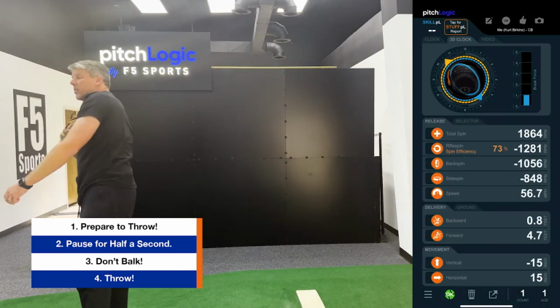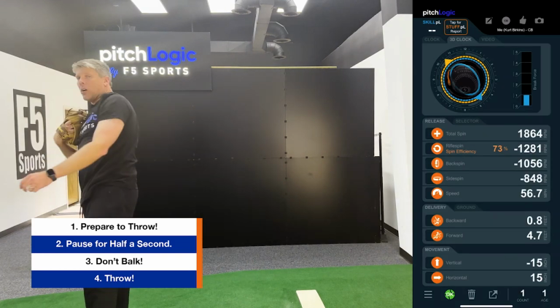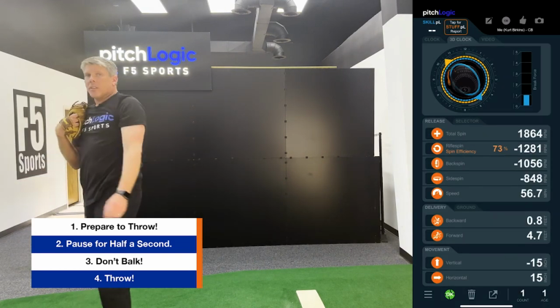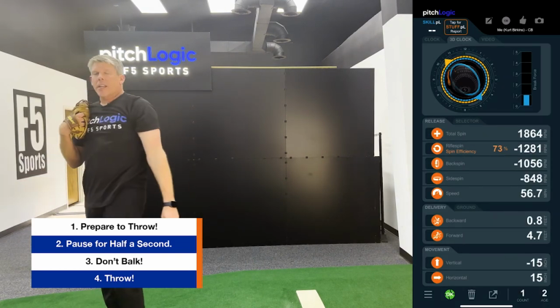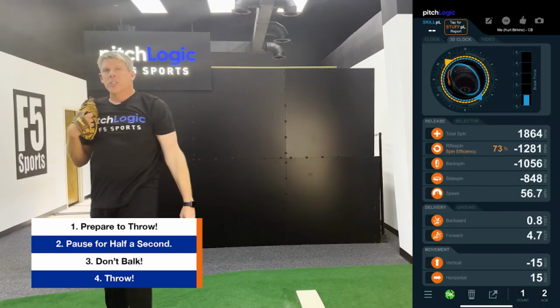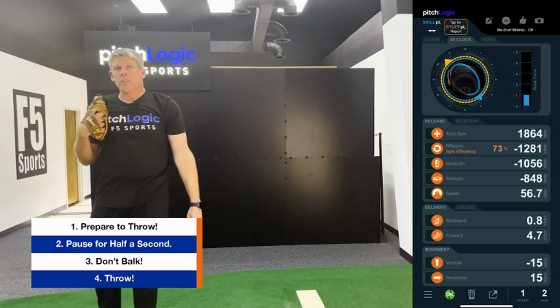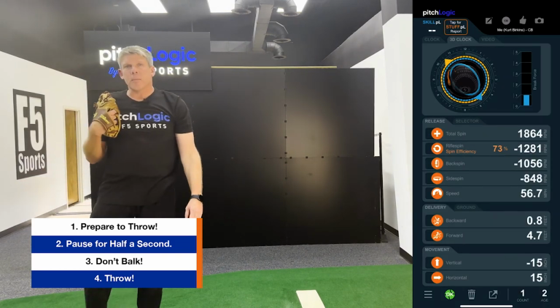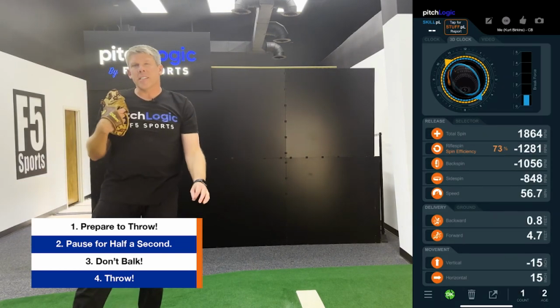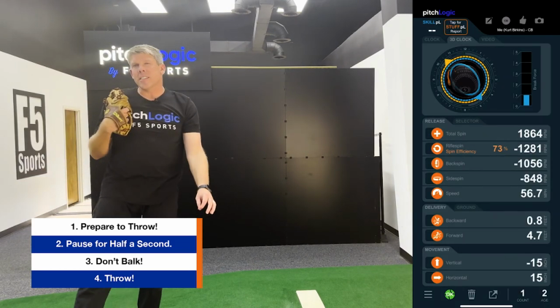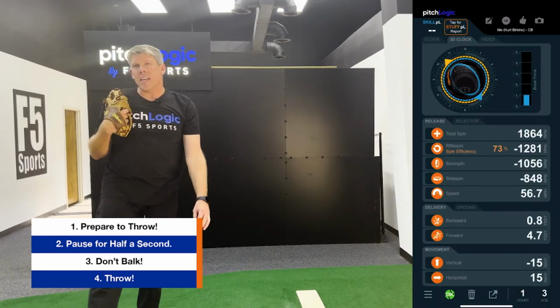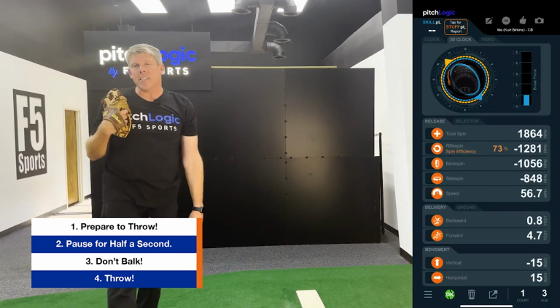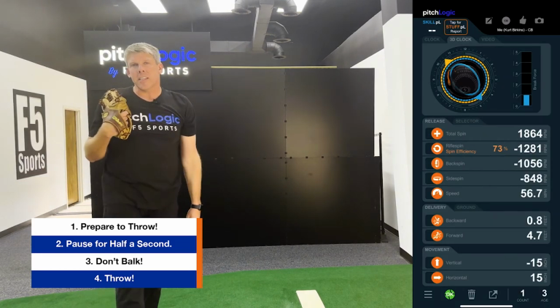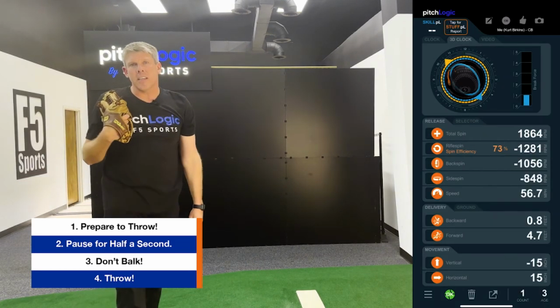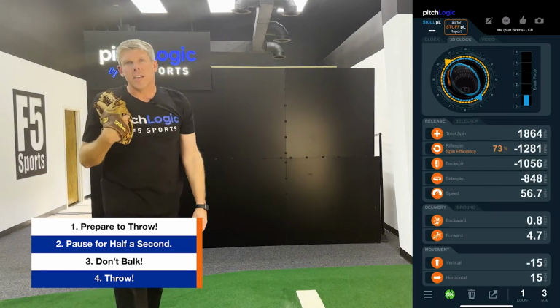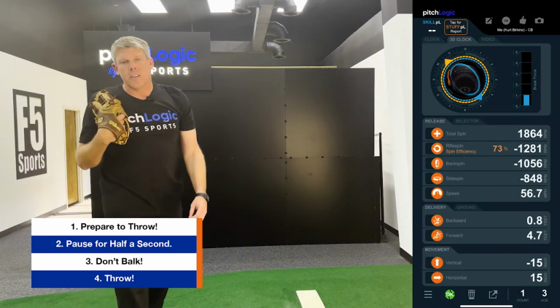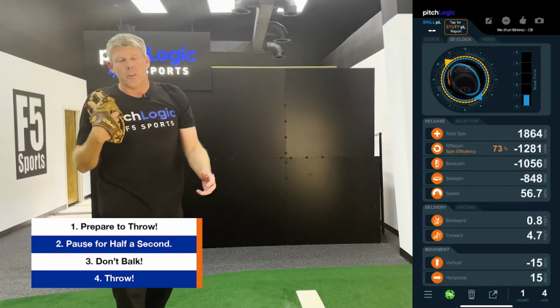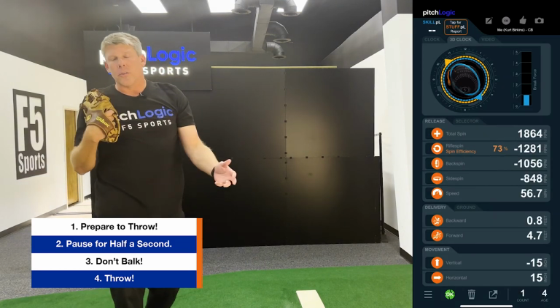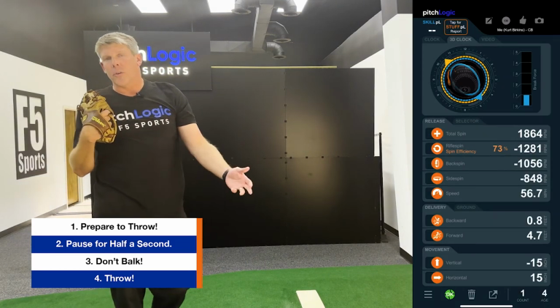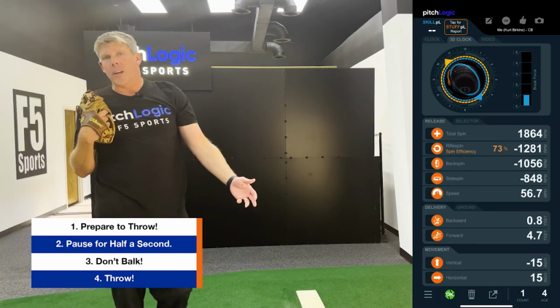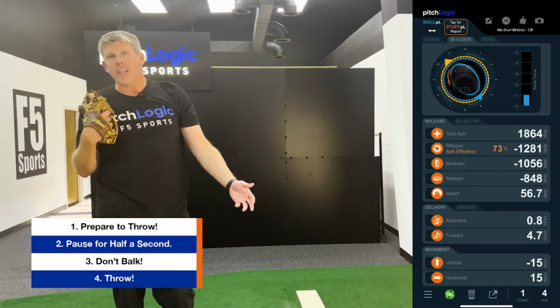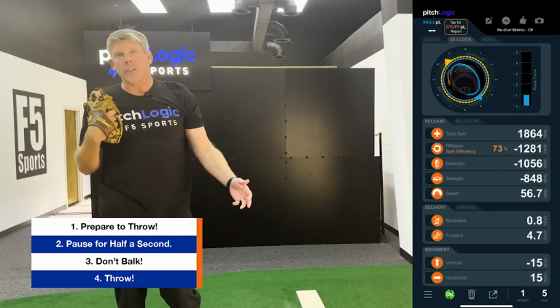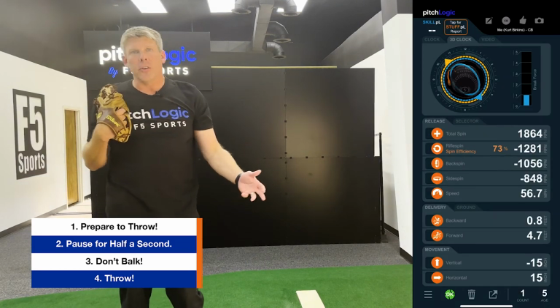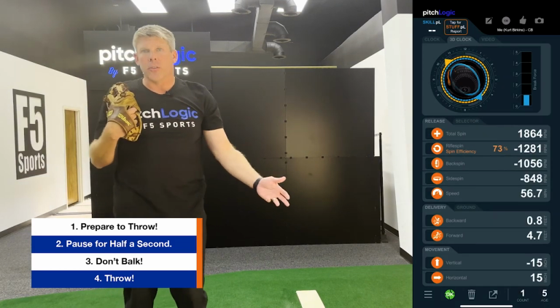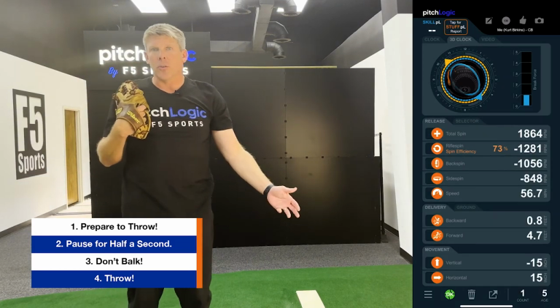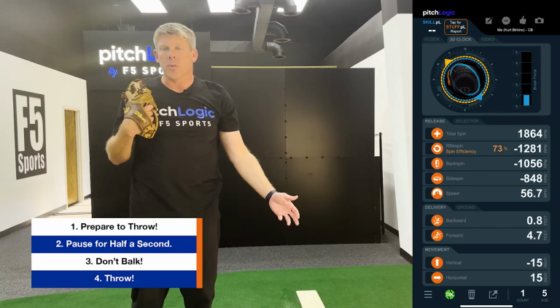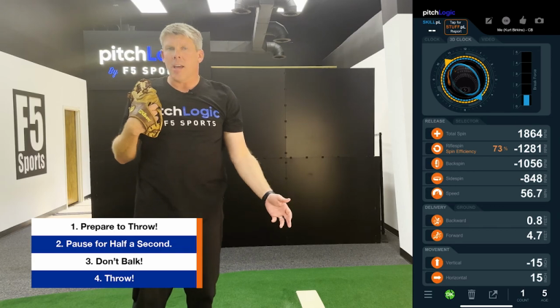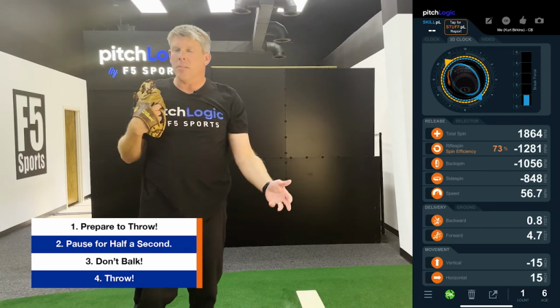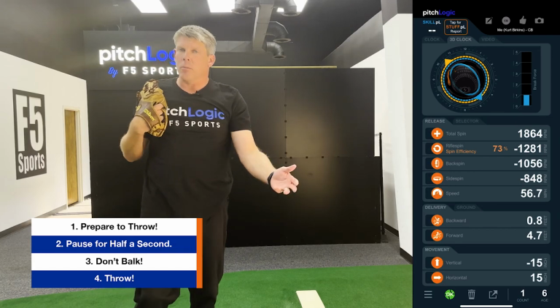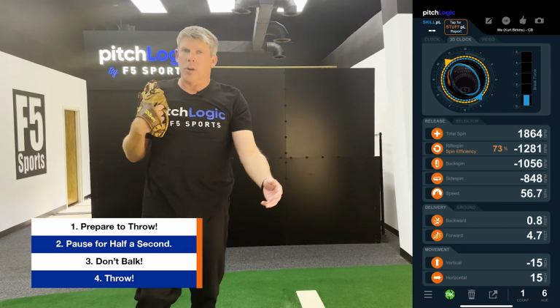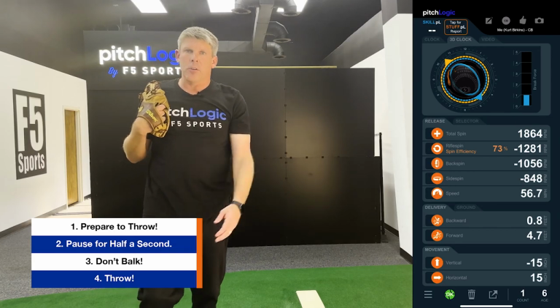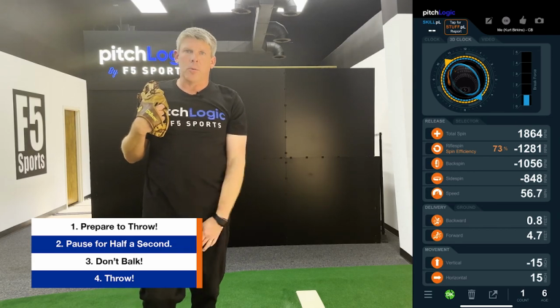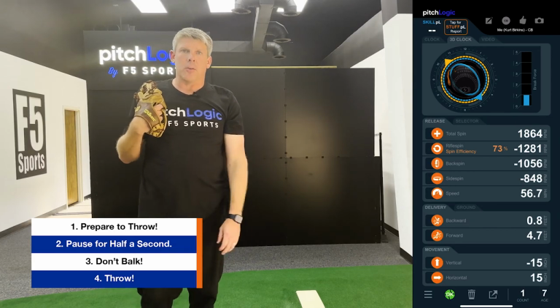All the data shows up instantaneously. You can throw to a catcher, you can throw to a net, whatever you prefer.